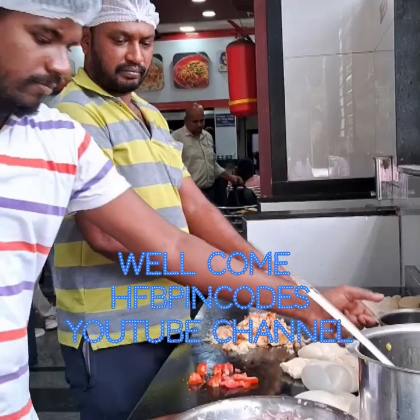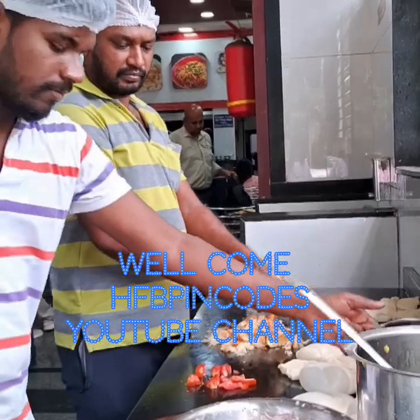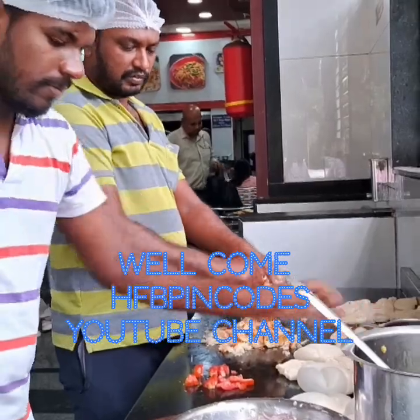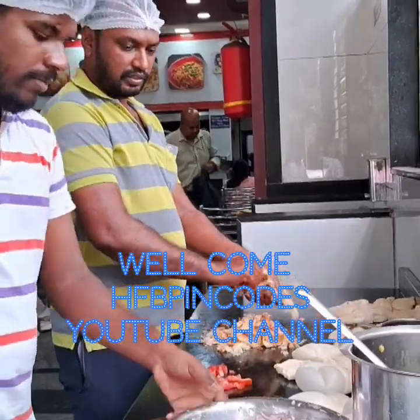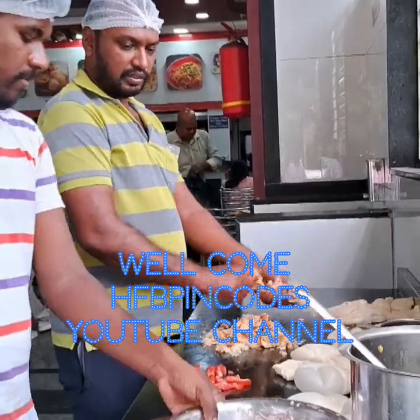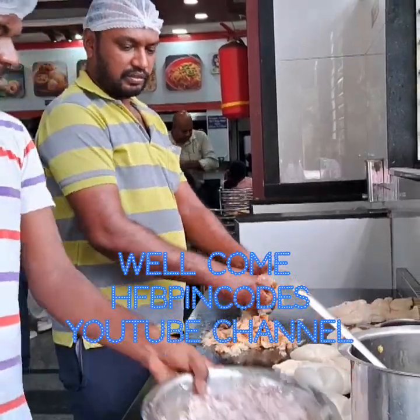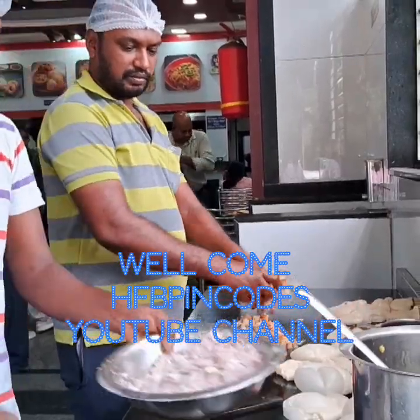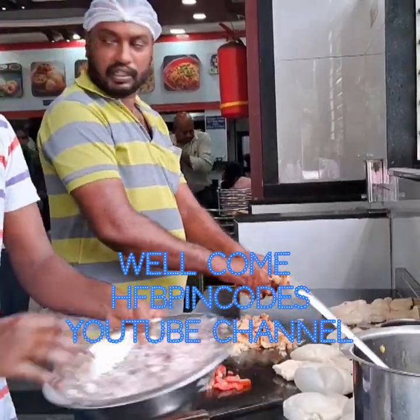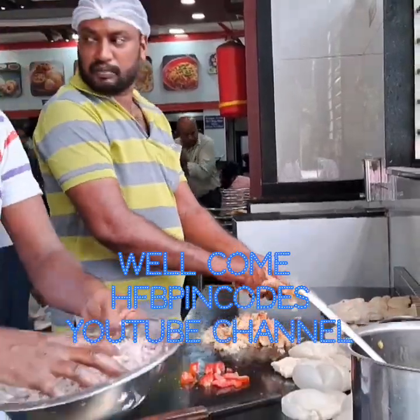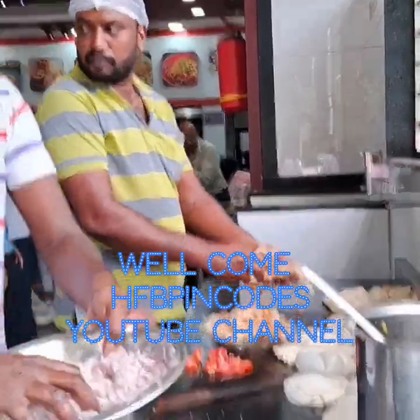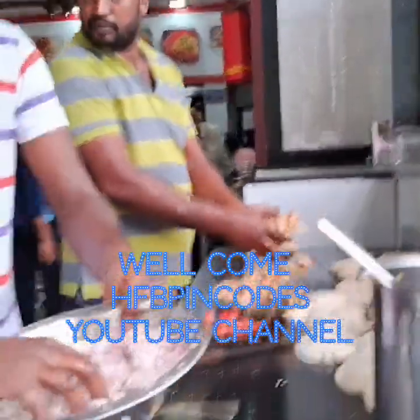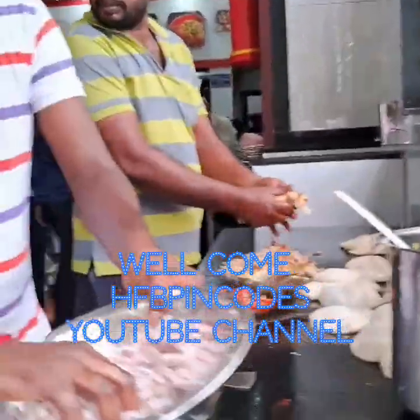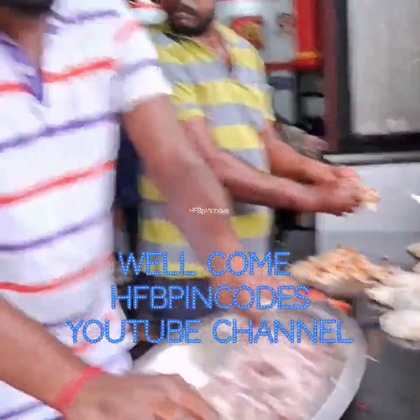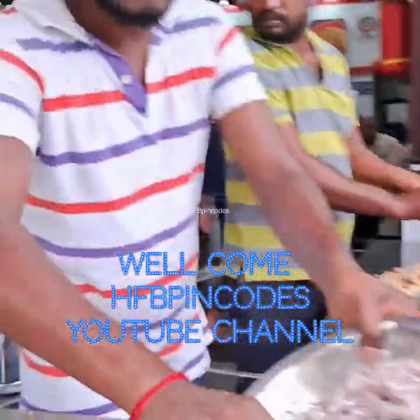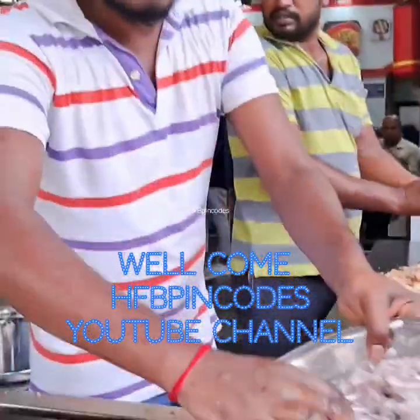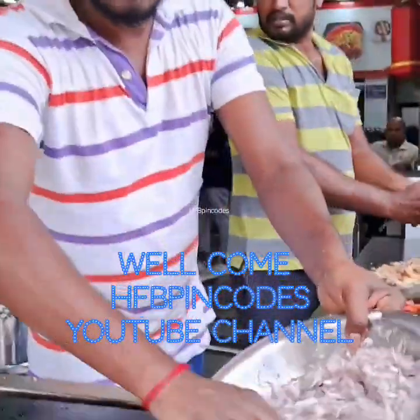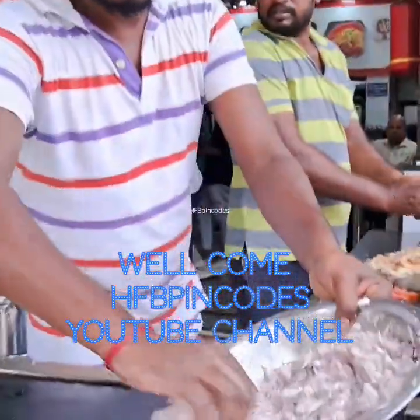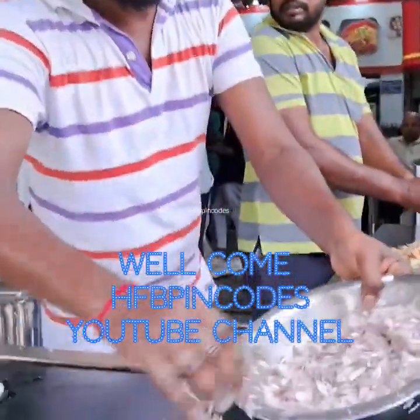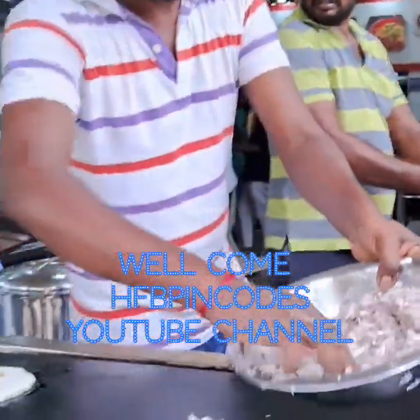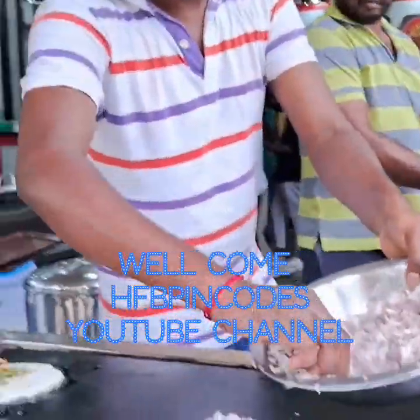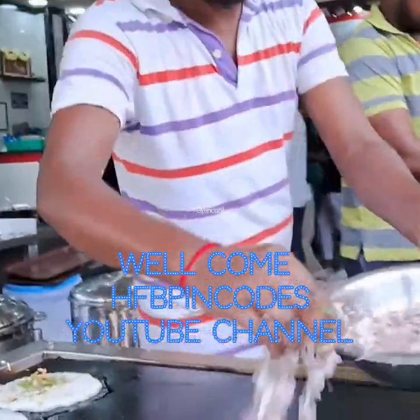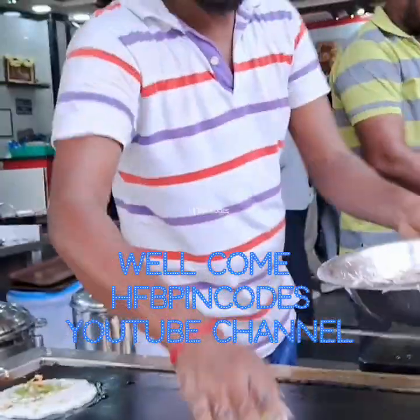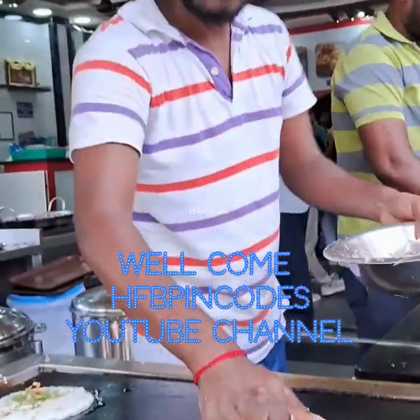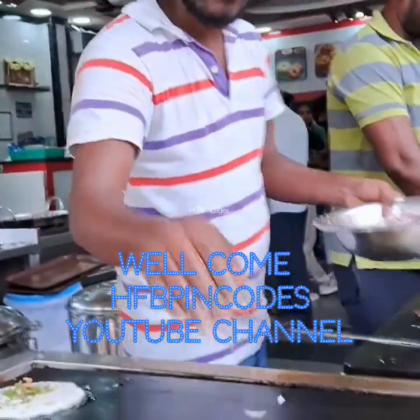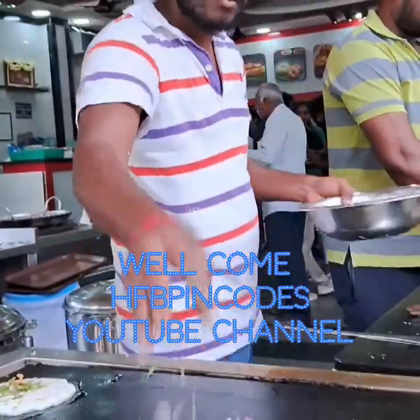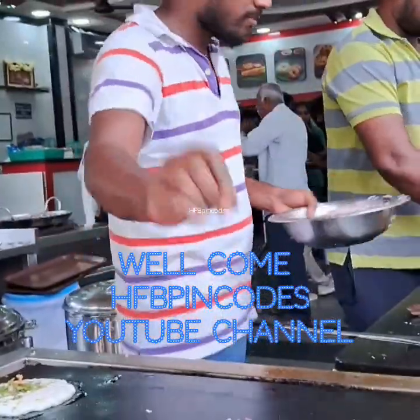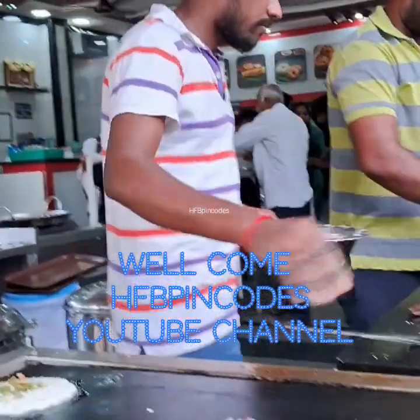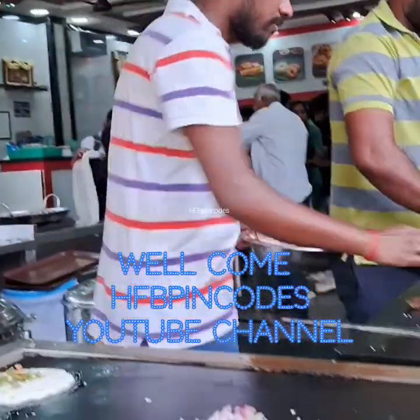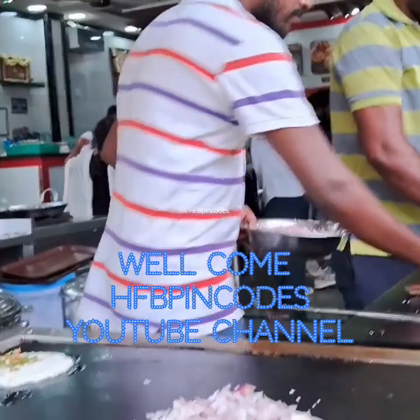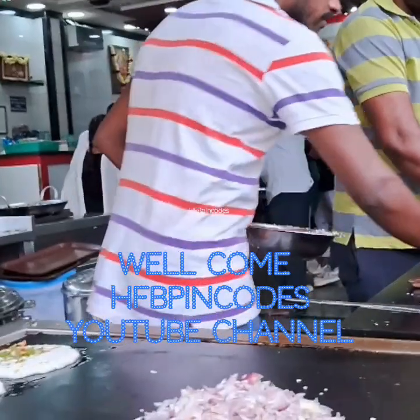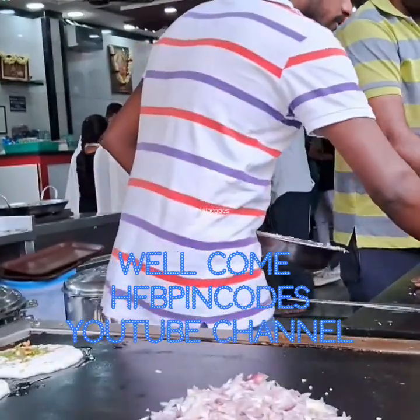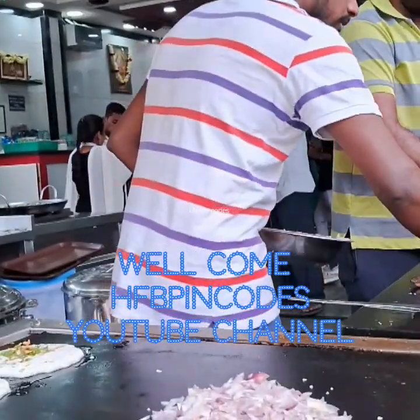Welcome friends to HFB FinCode YouTube channel. Today we are making Kottu Parota from Tamil Nadu.